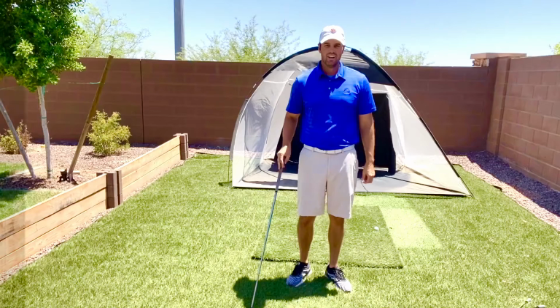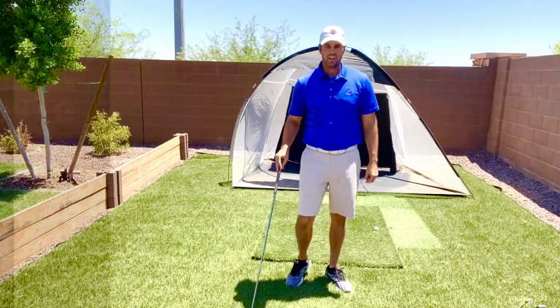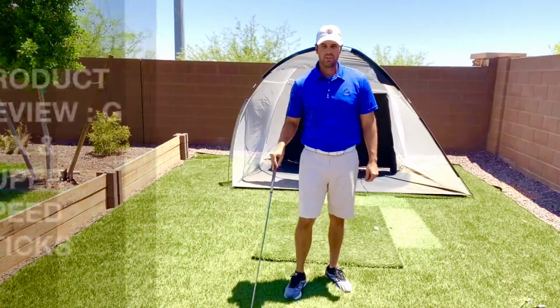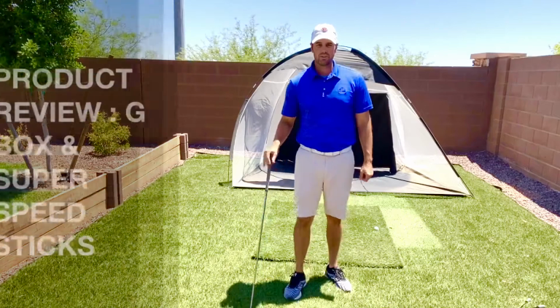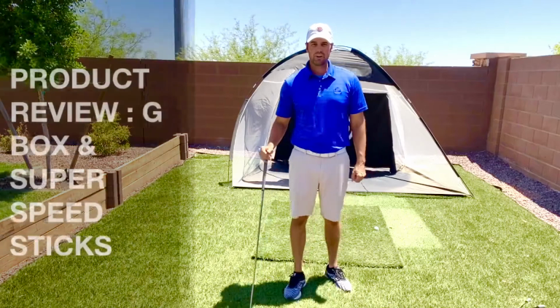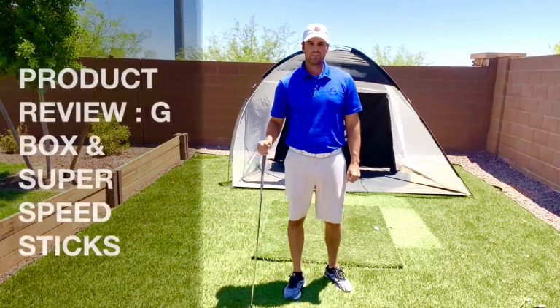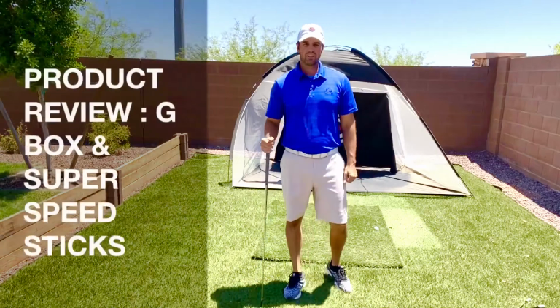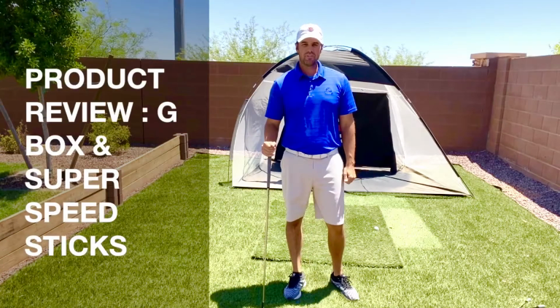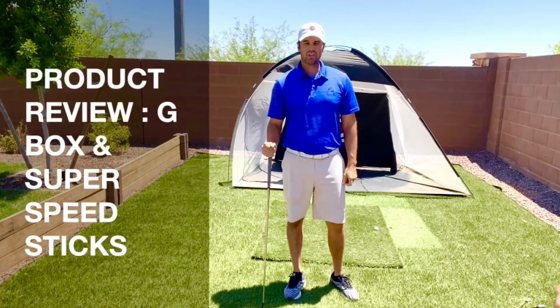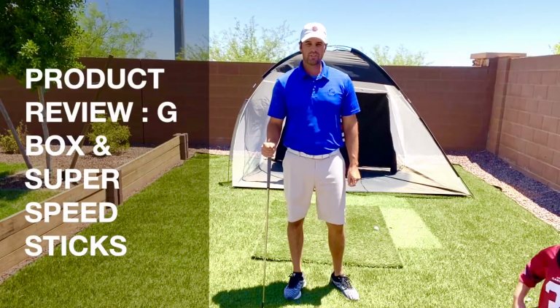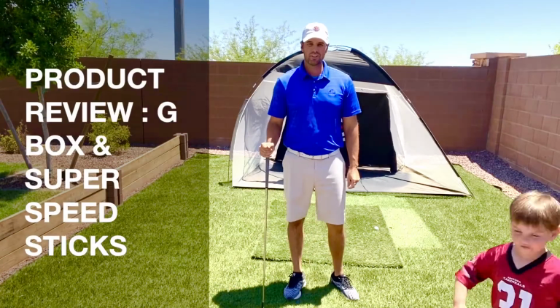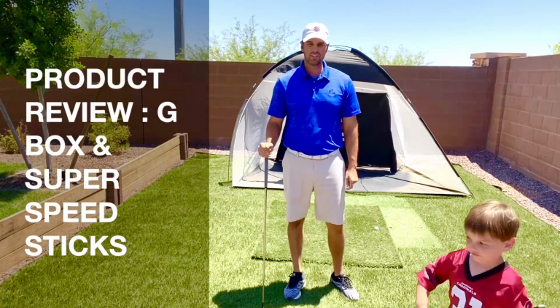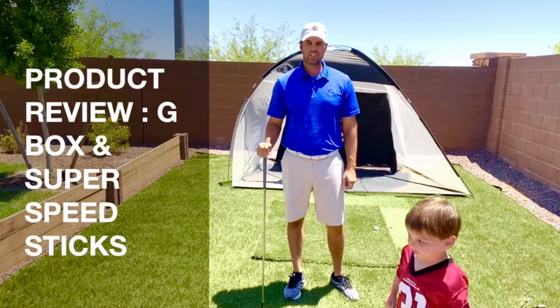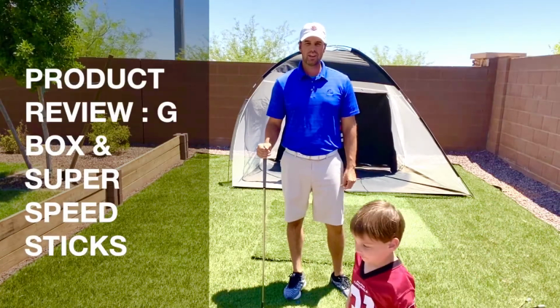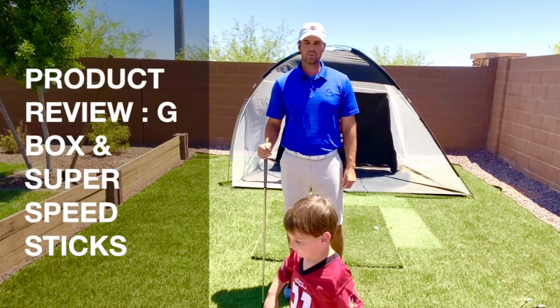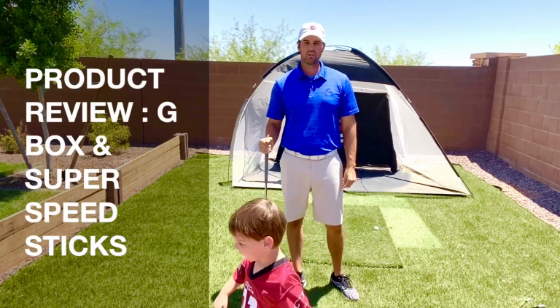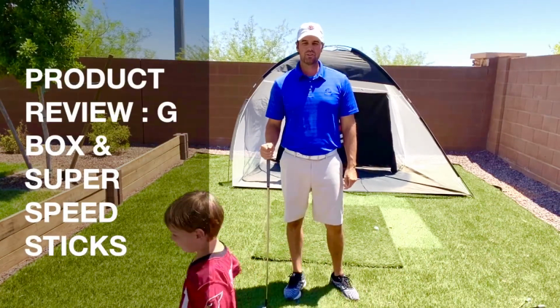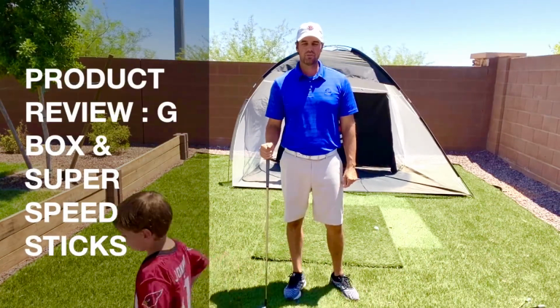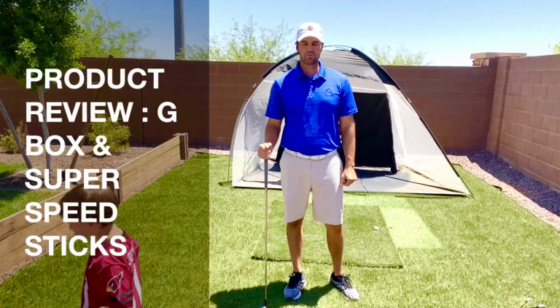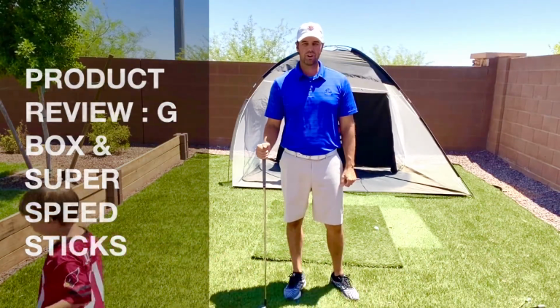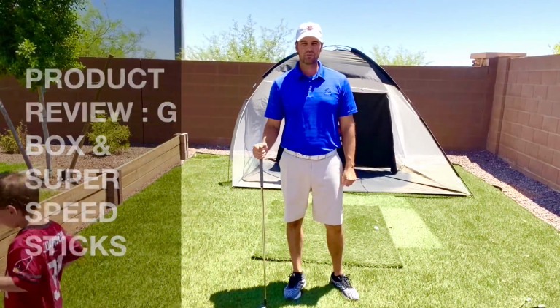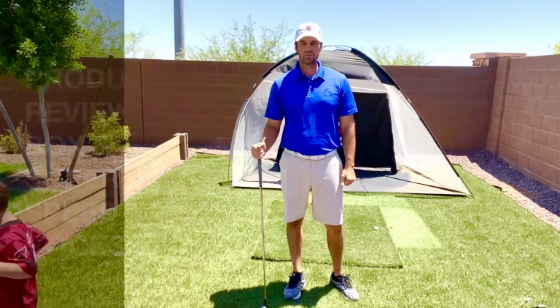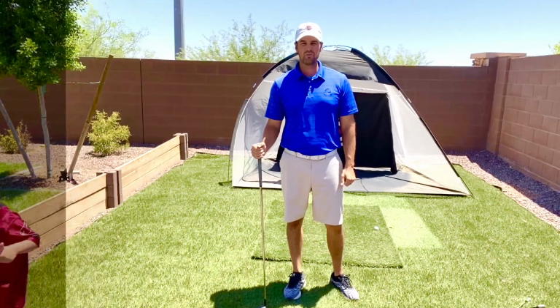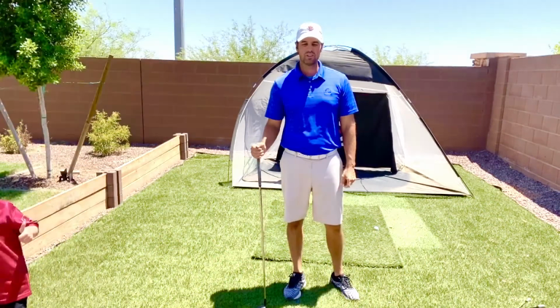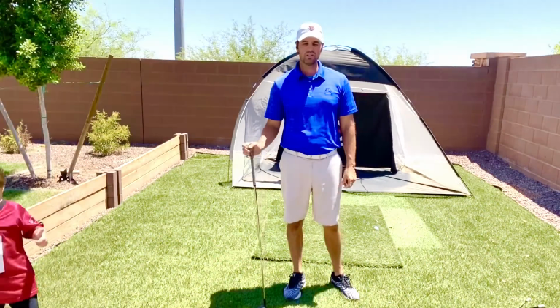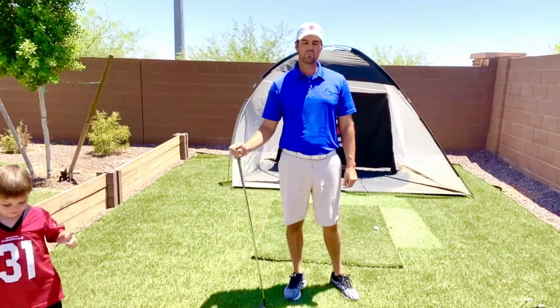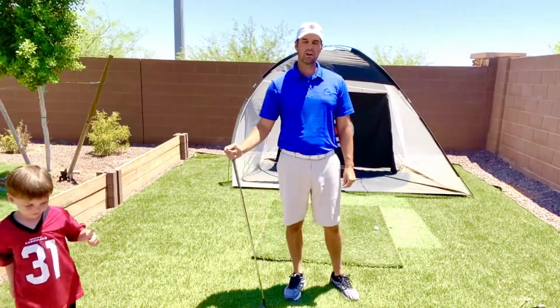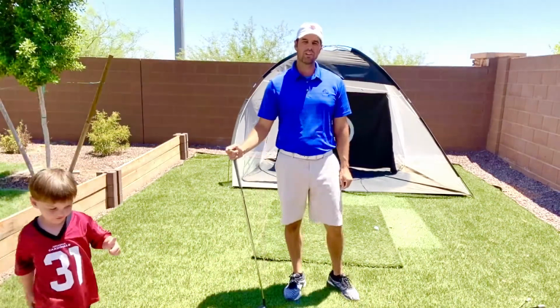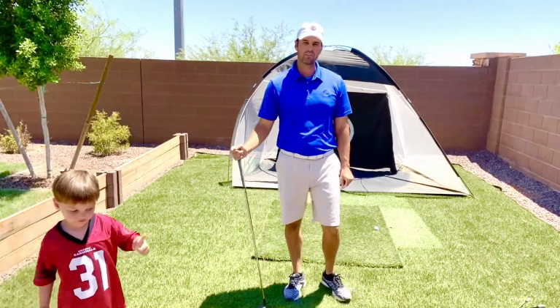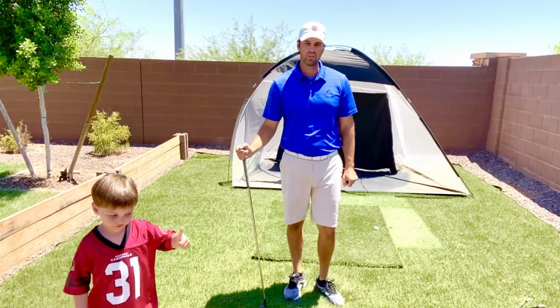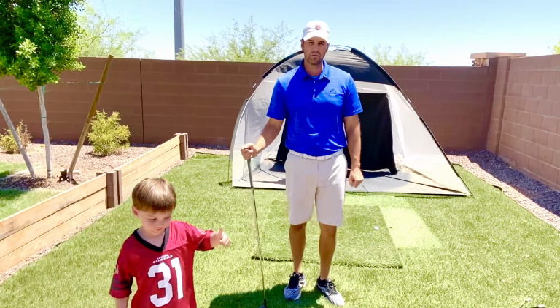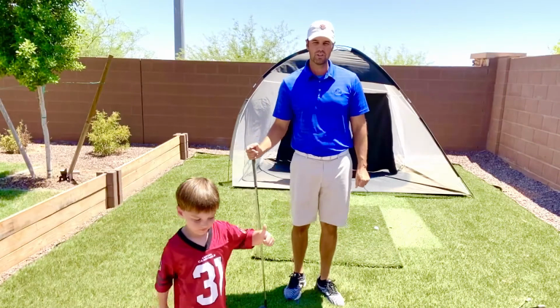Hey, welcome back to Danford Golf Instruction. Today we're going to do a product review on two different products — a double feature.